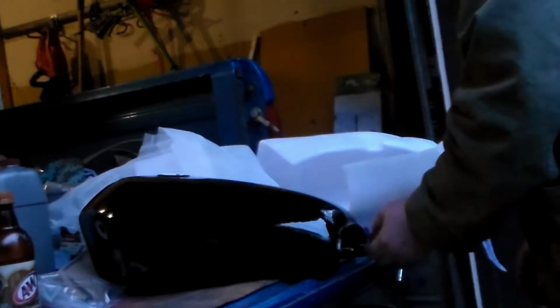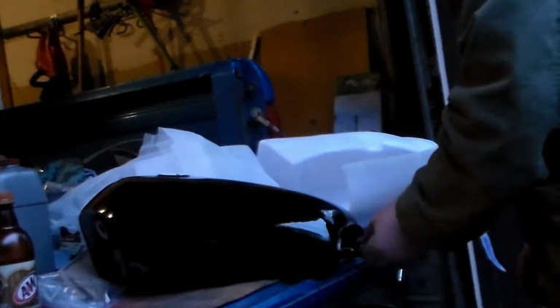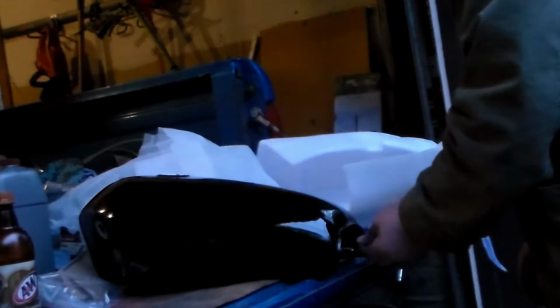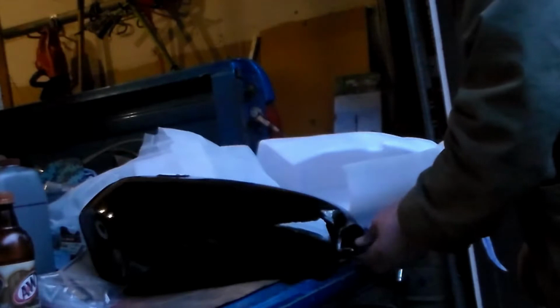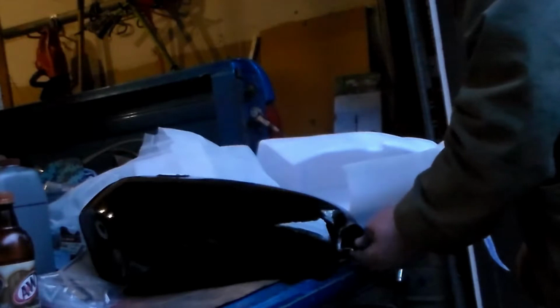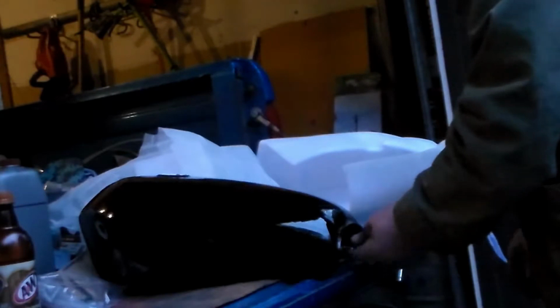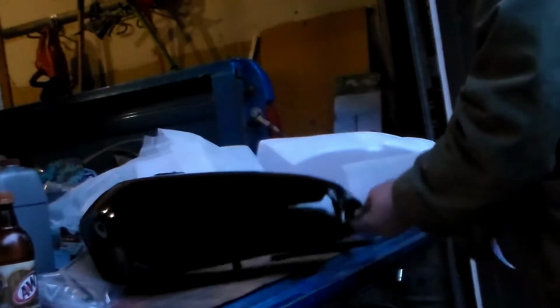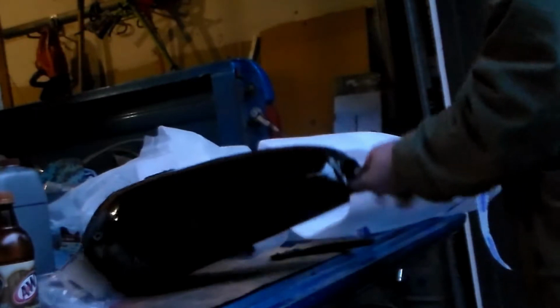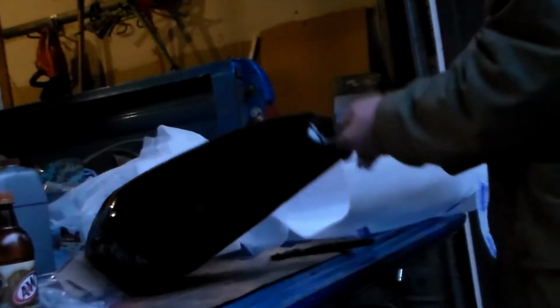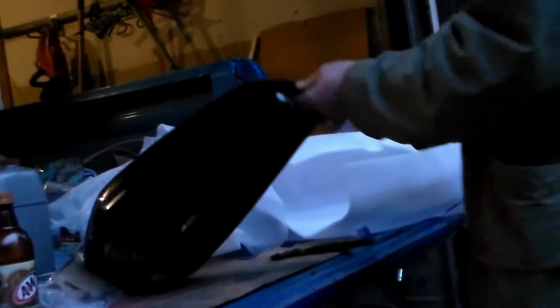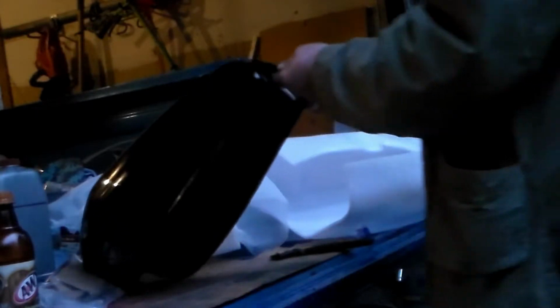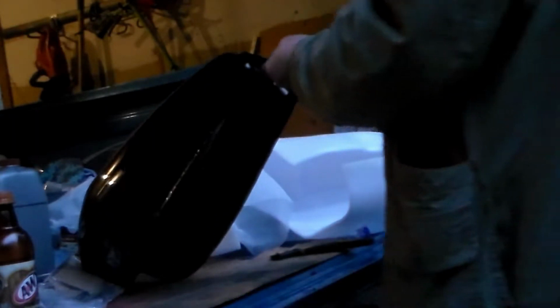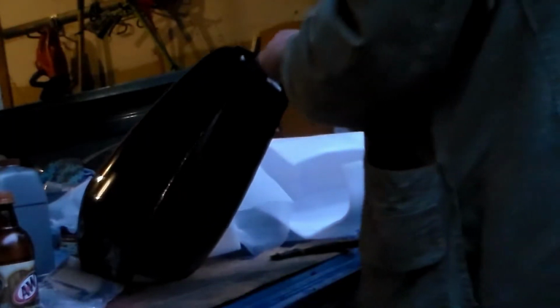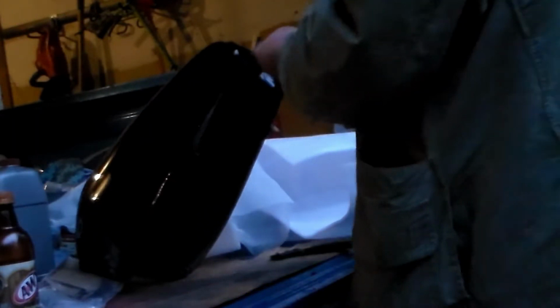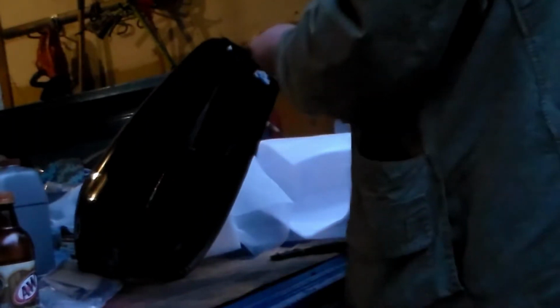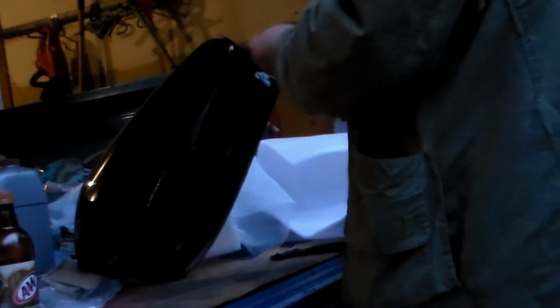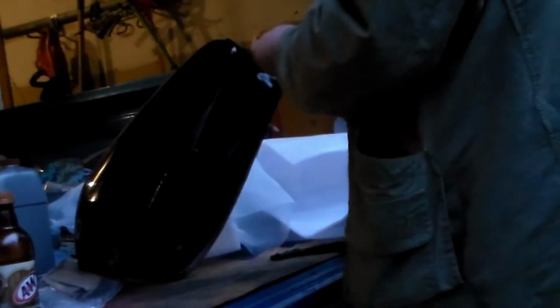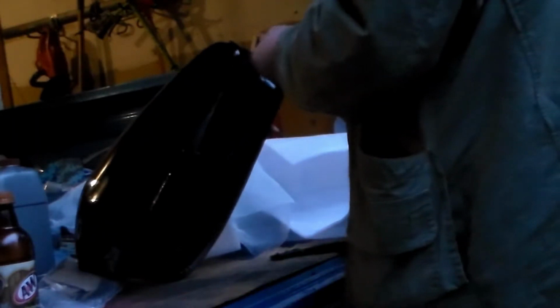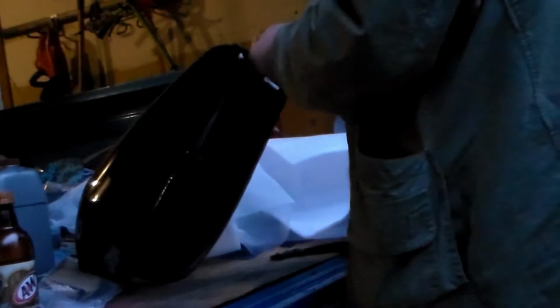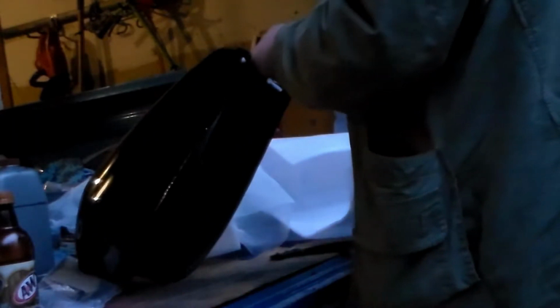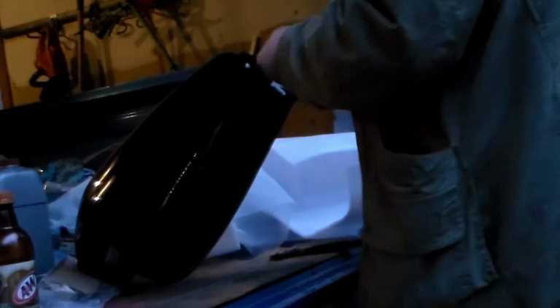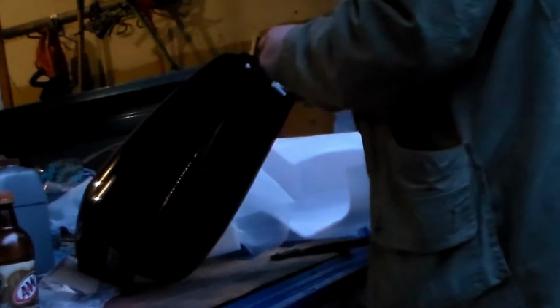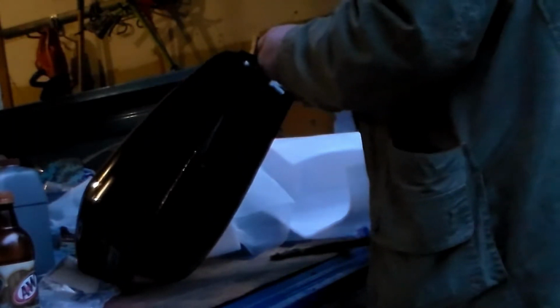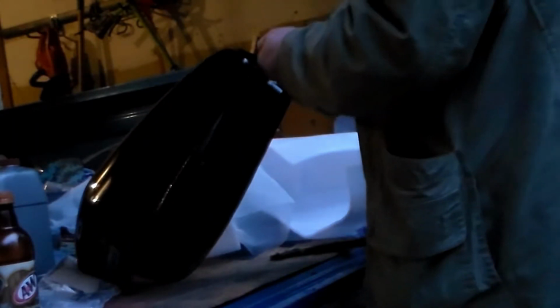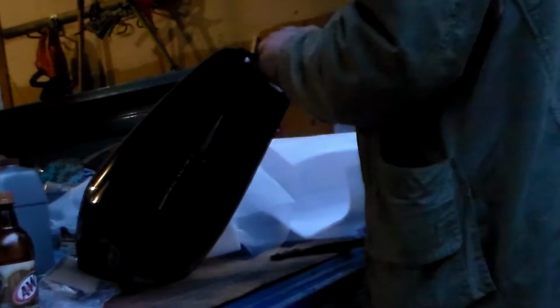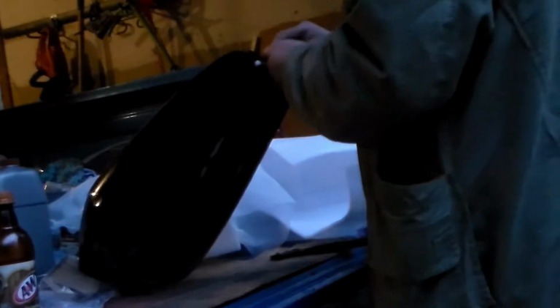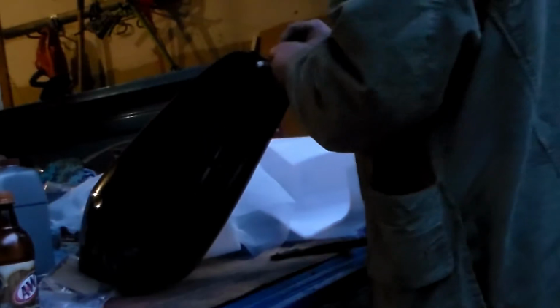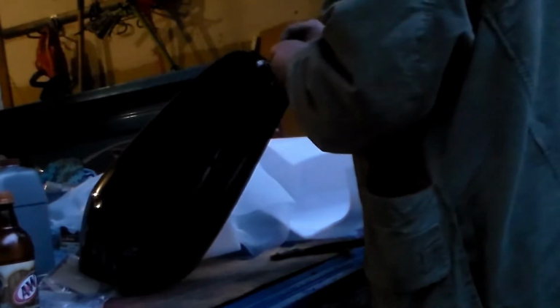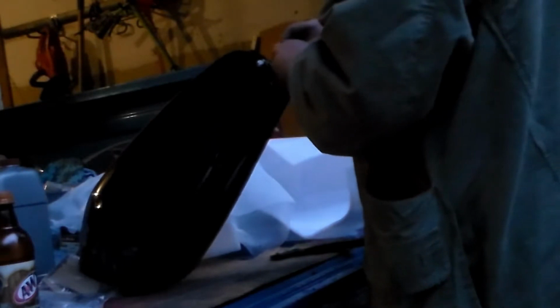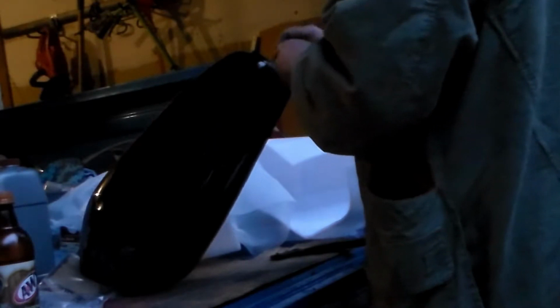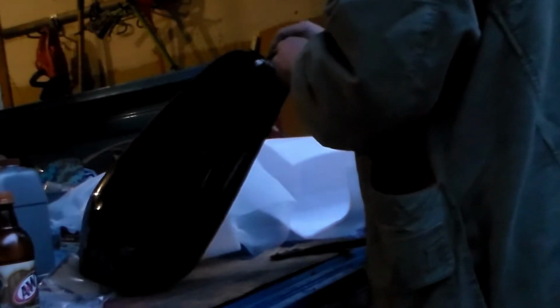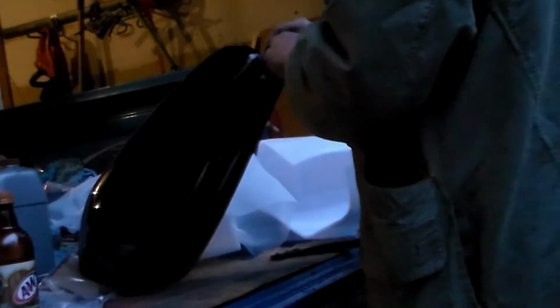Now we're going to have some paint touch up on that. Boy, they really messed it up pretty bad there.